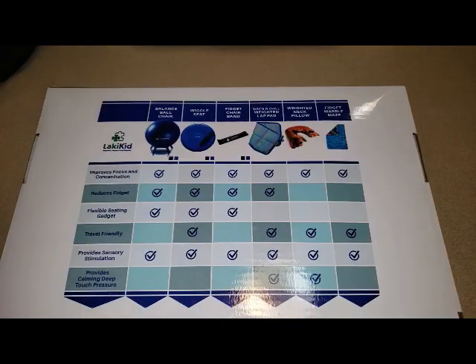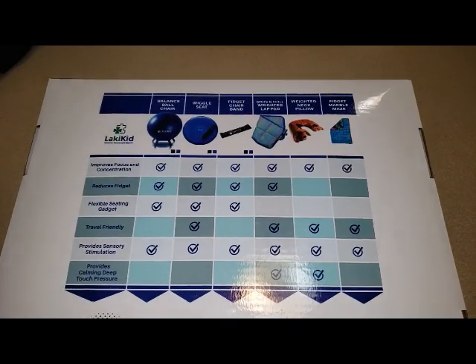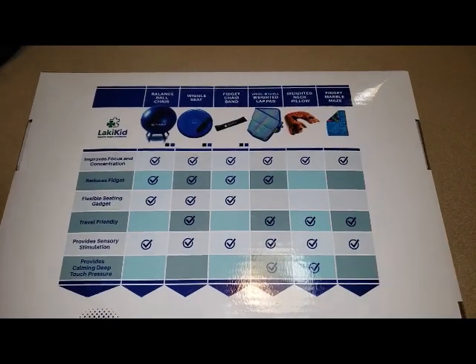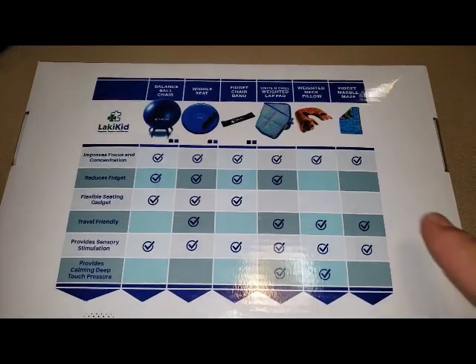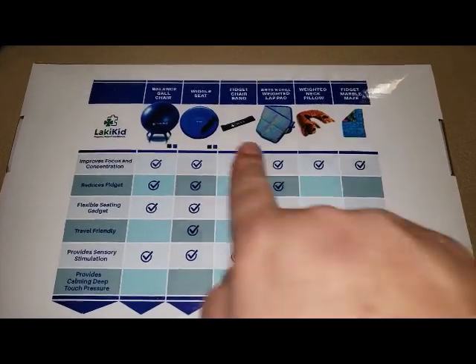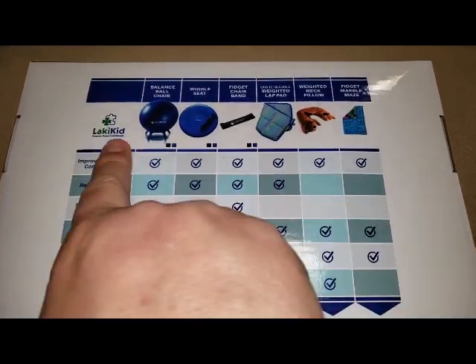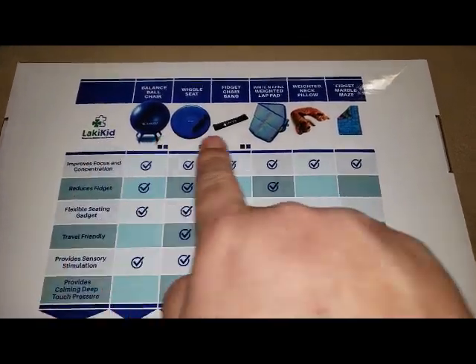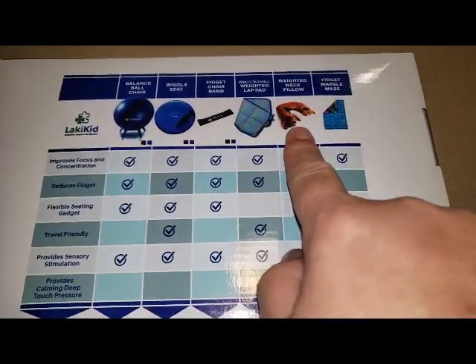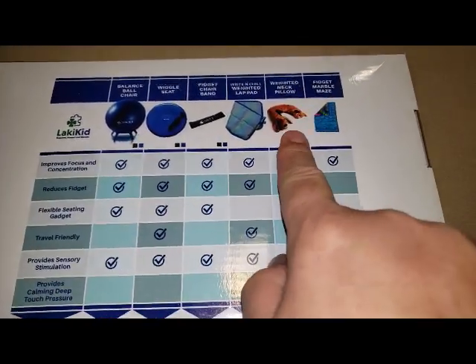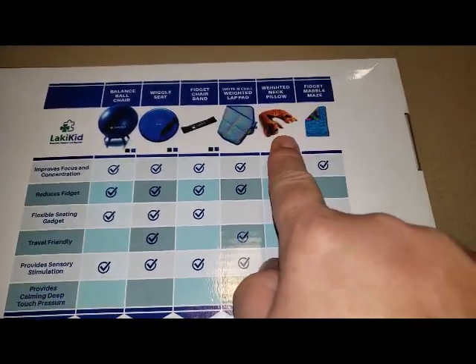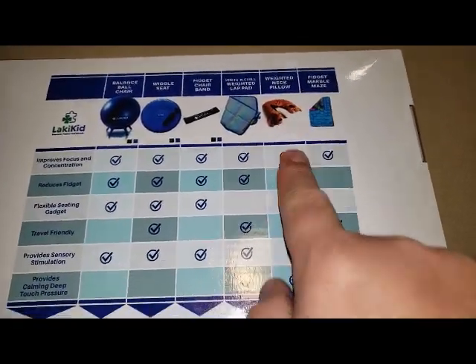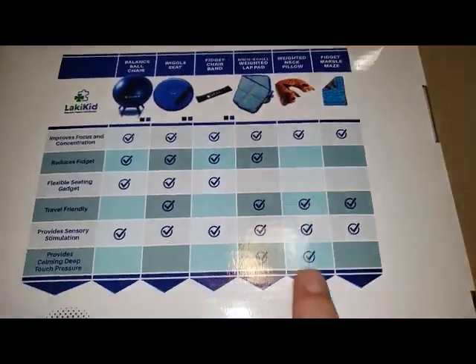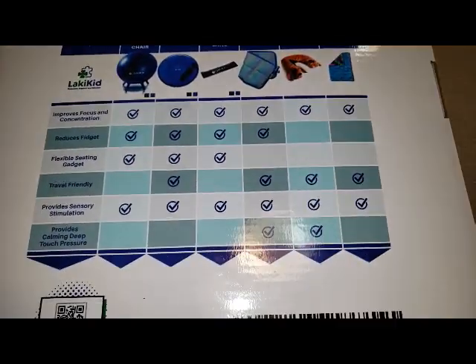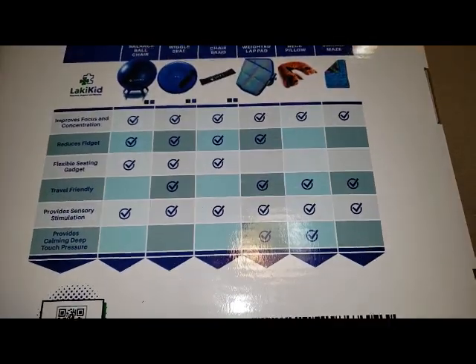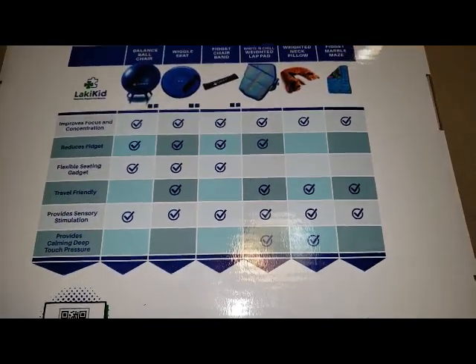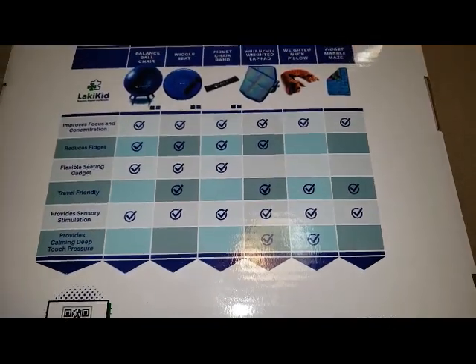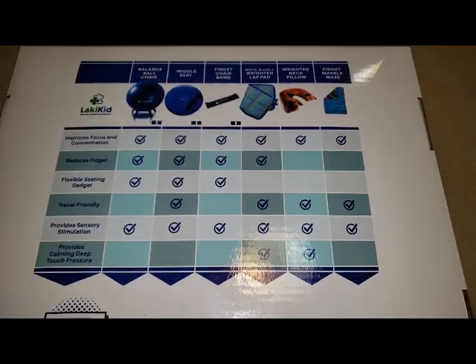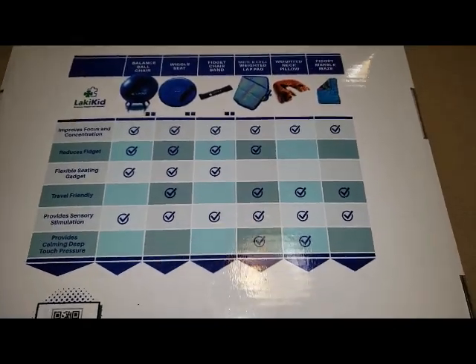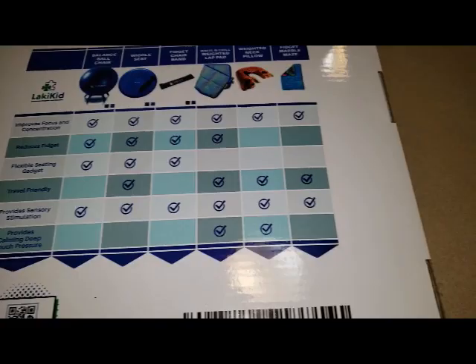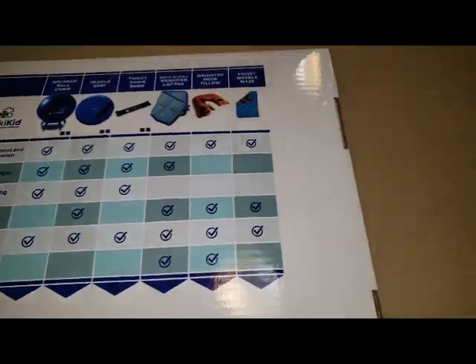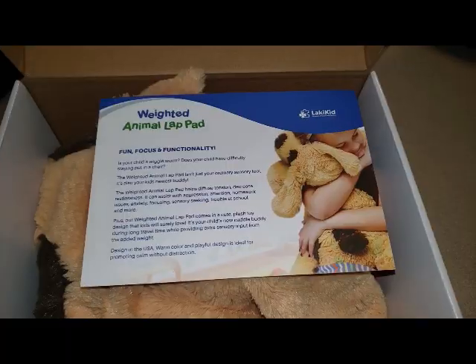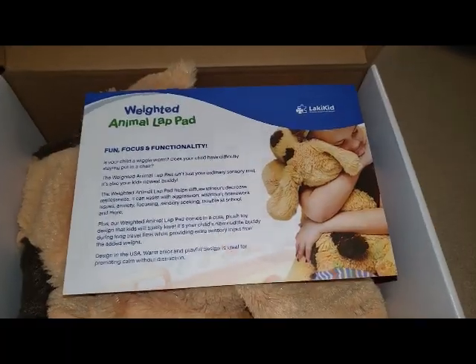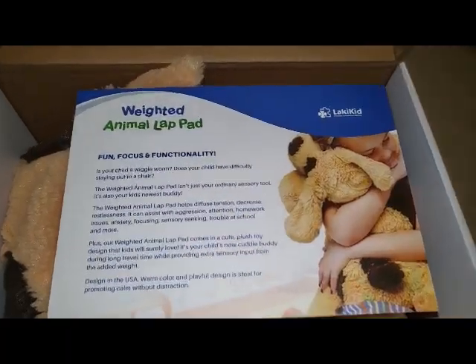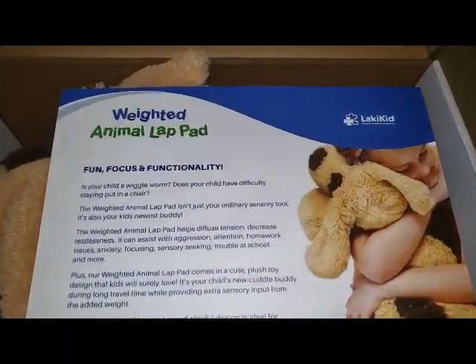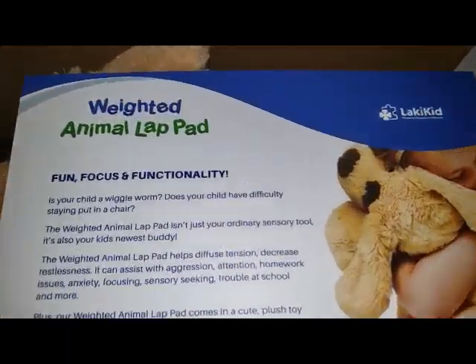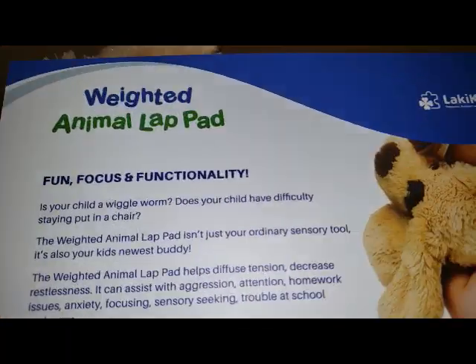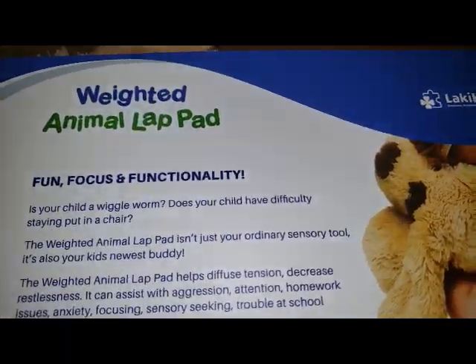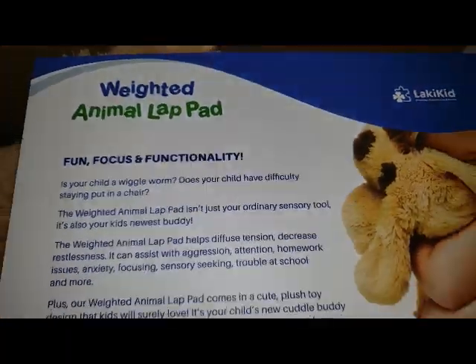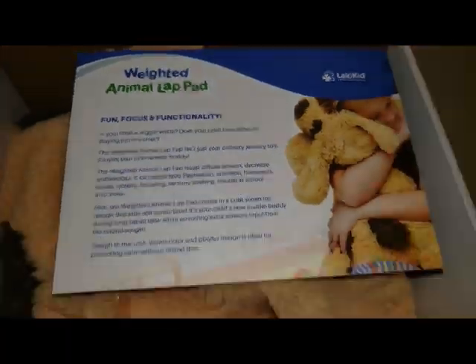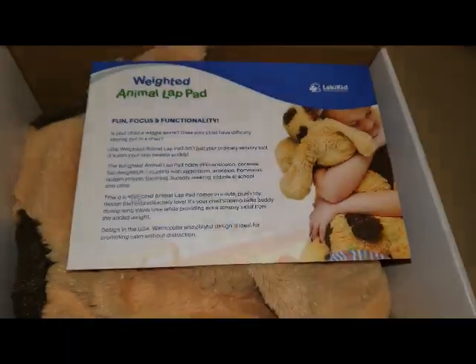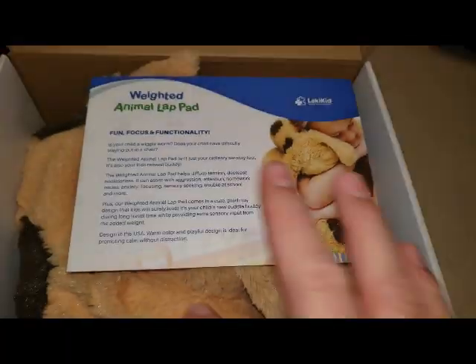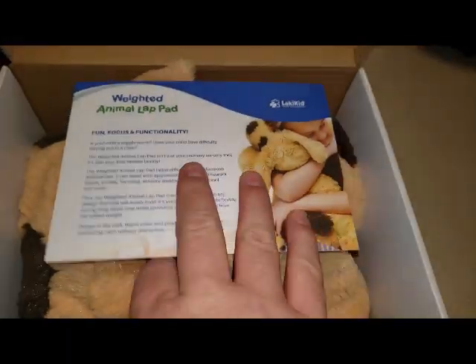On the box, it has some of their other offerings. Fun, focus, and functionality.